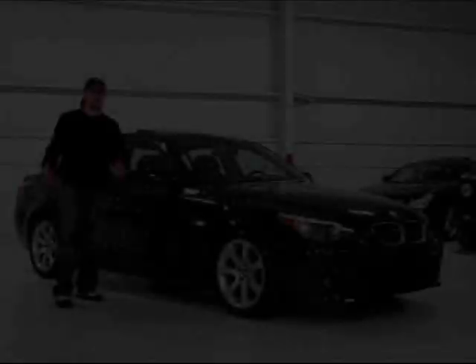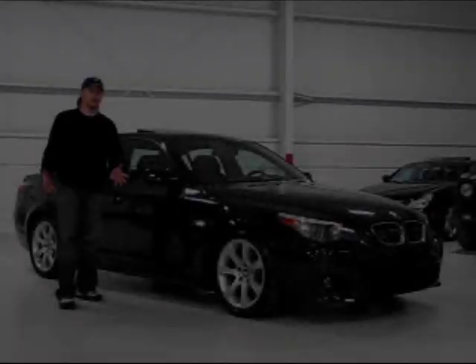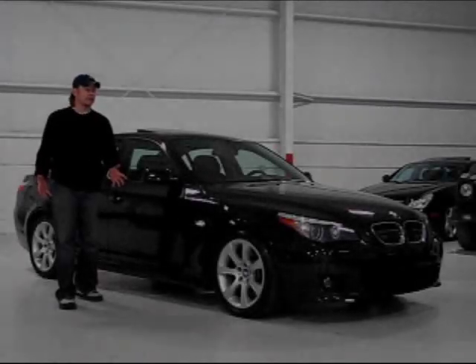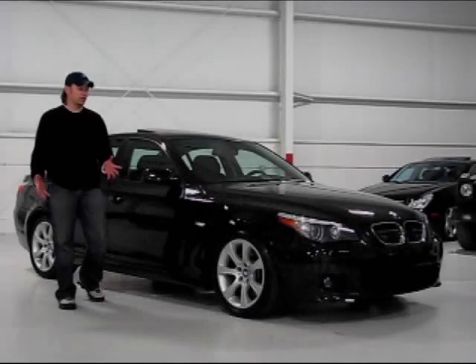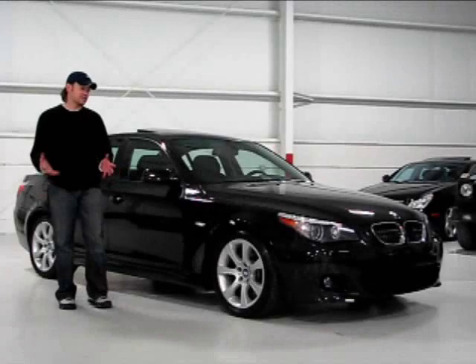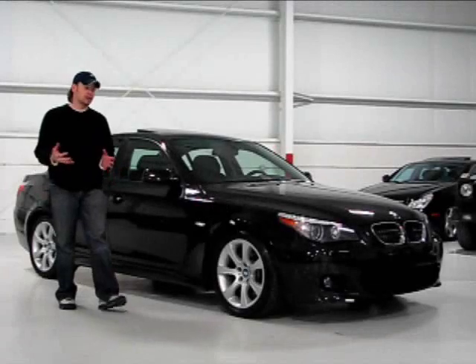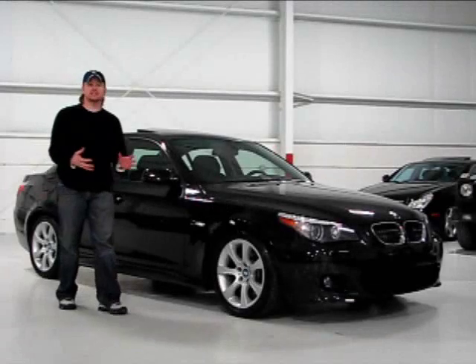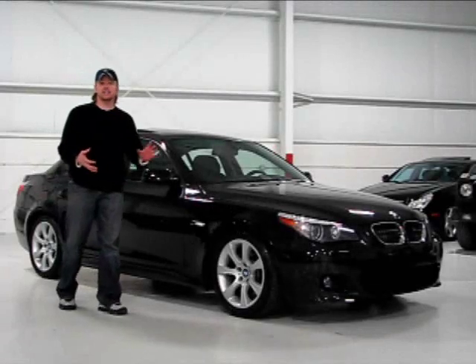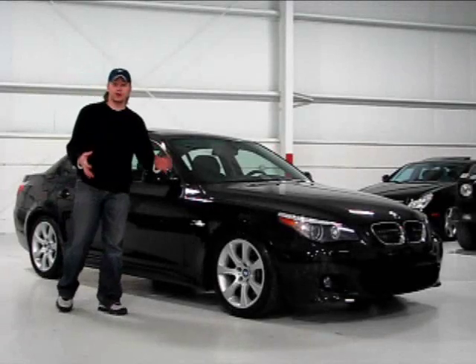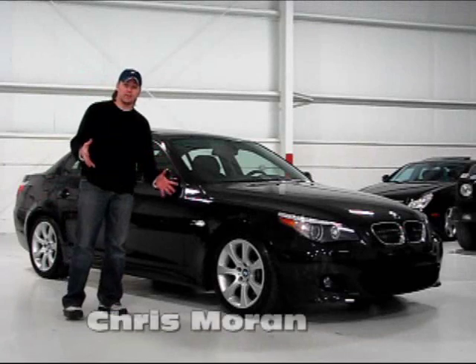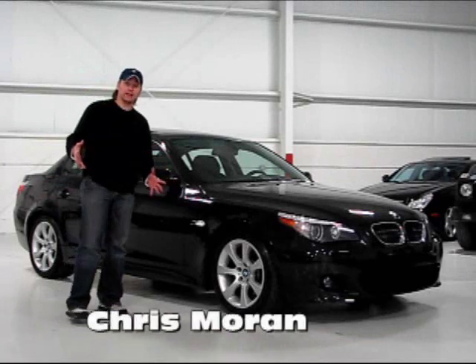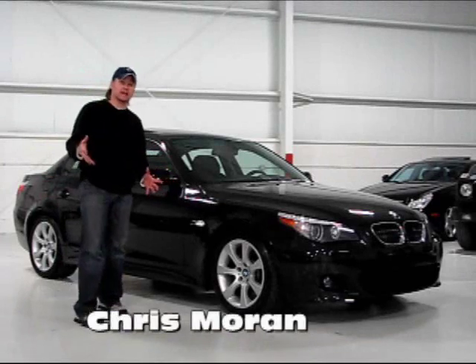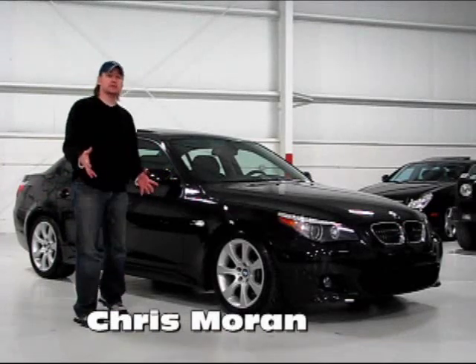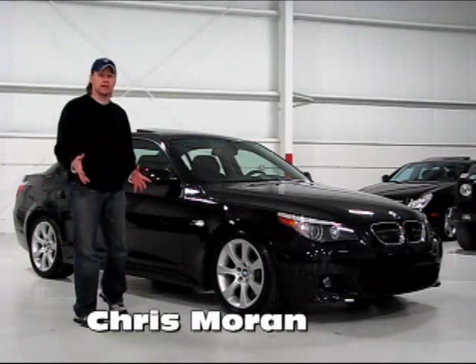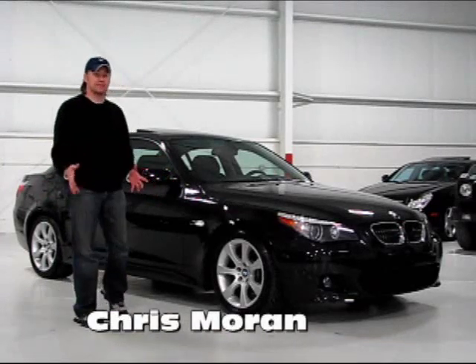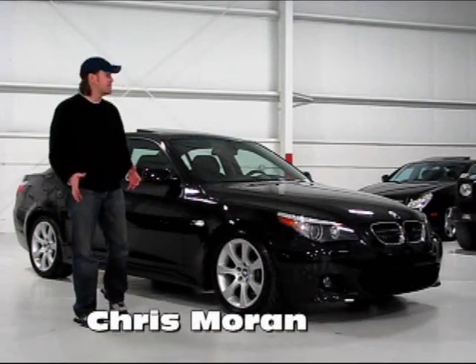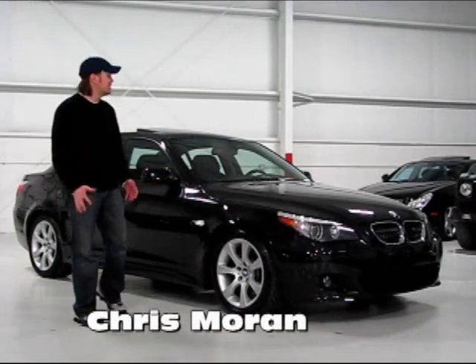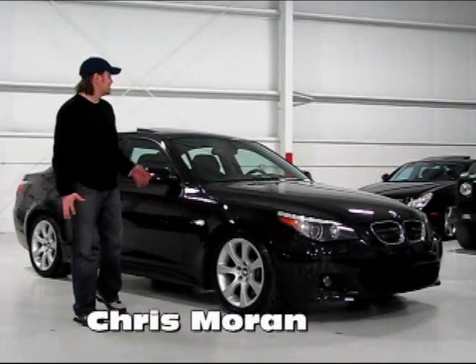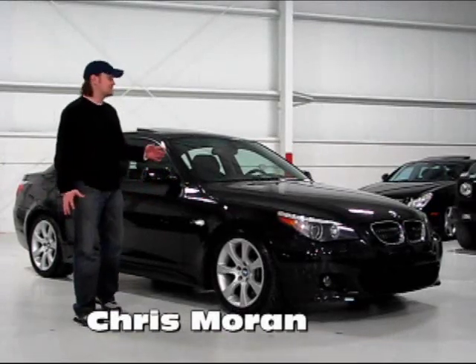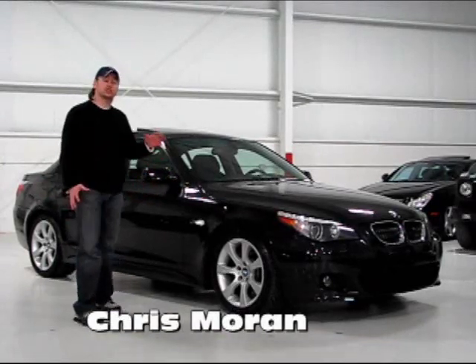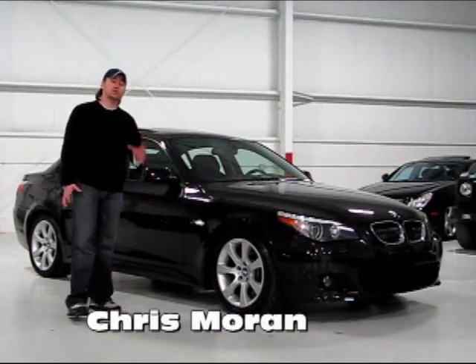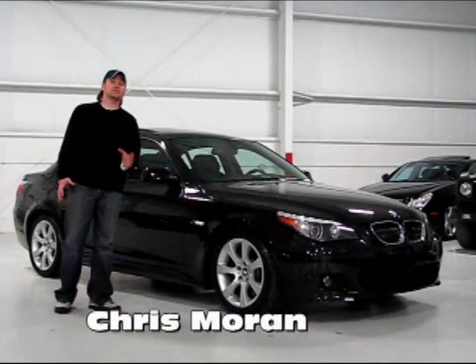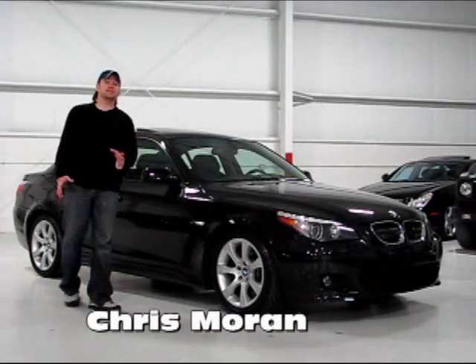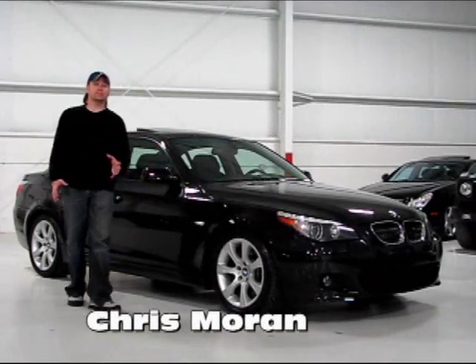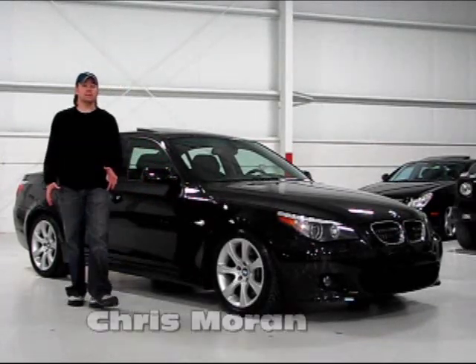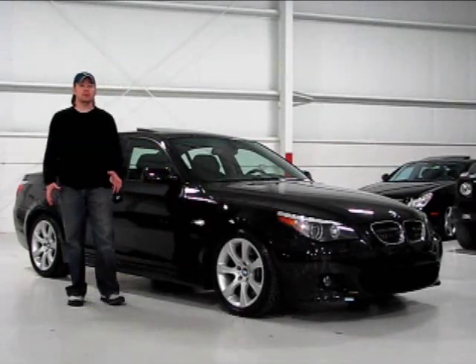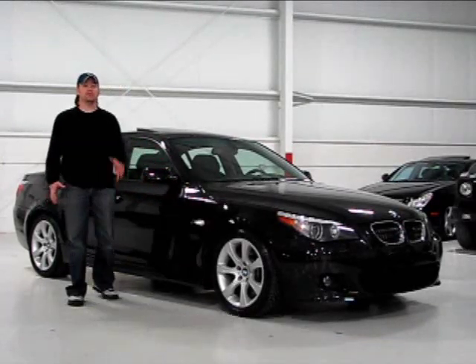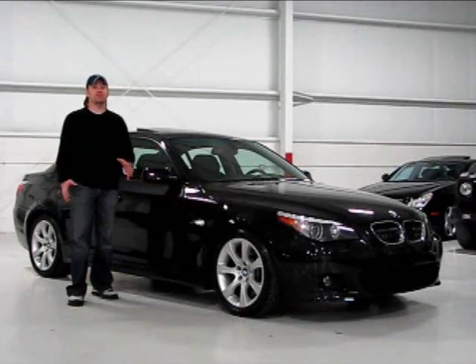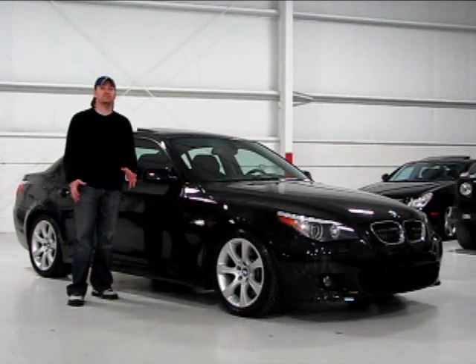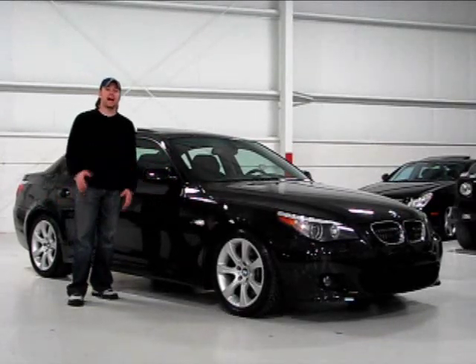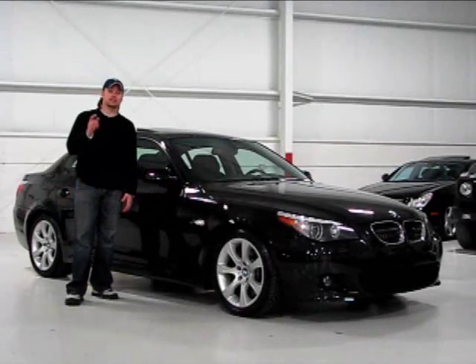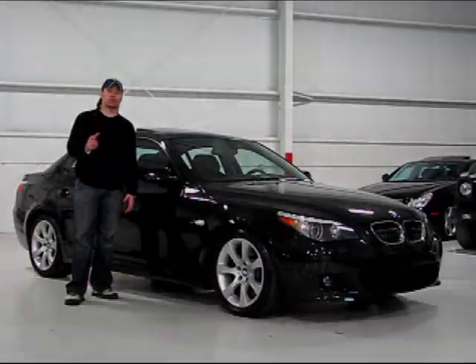Let's take a look at one of the closest things to an automatic transmission M5. This is the 2007 BMW 550i Sport.